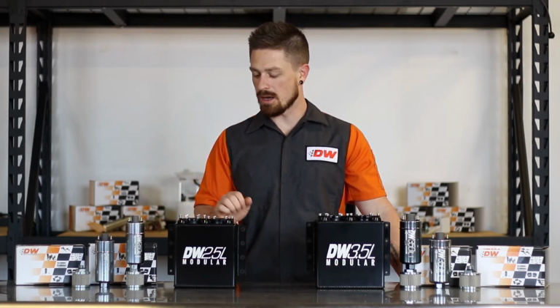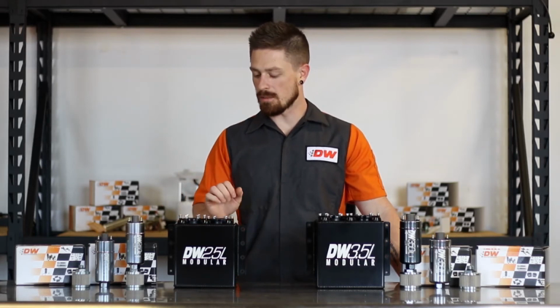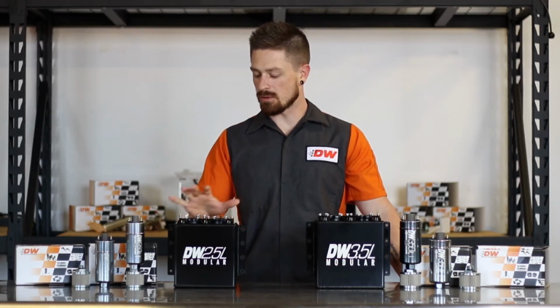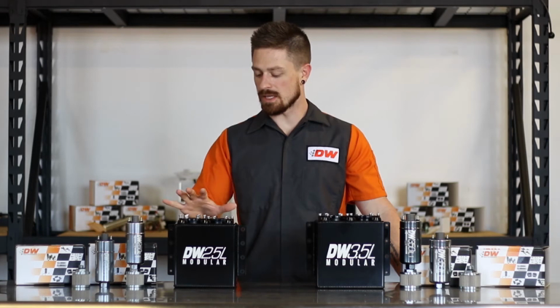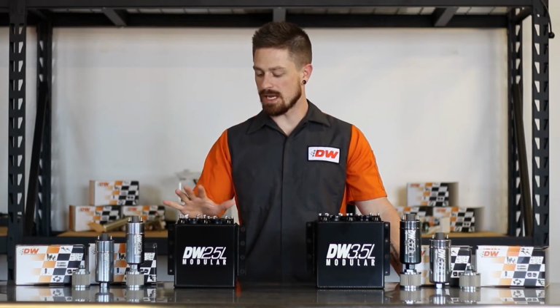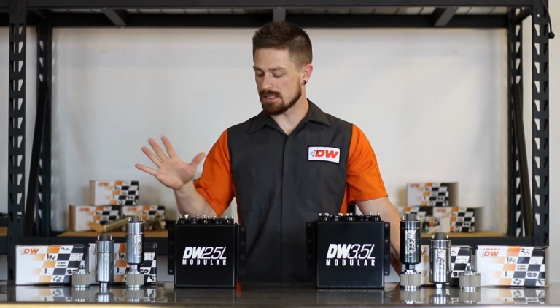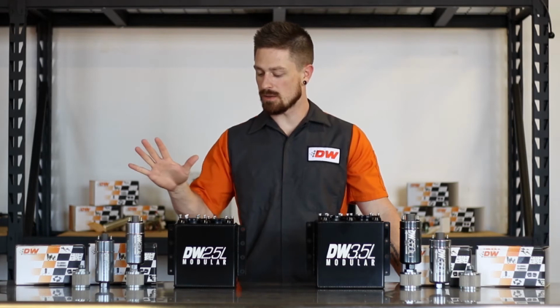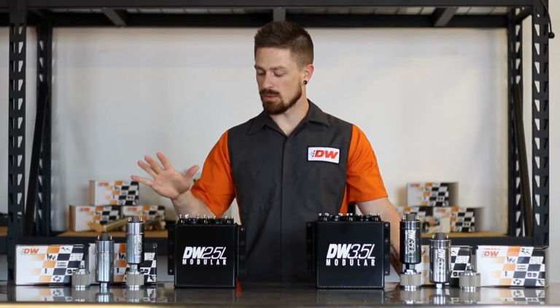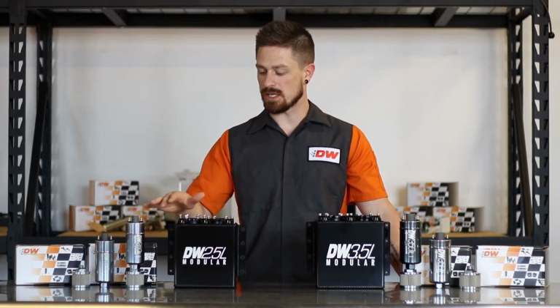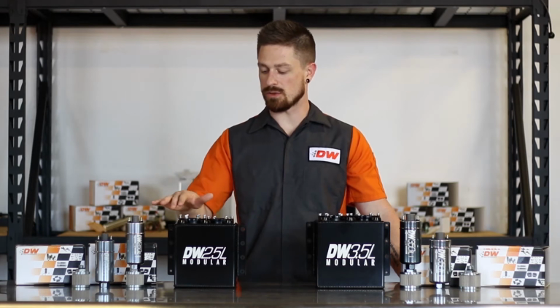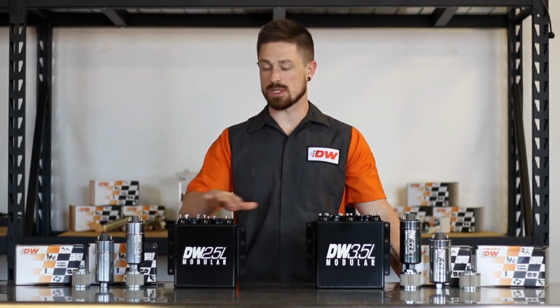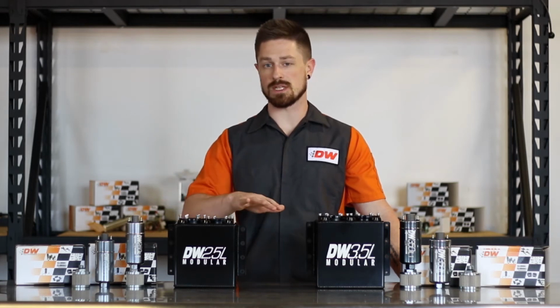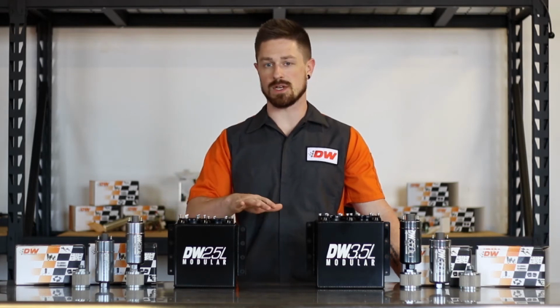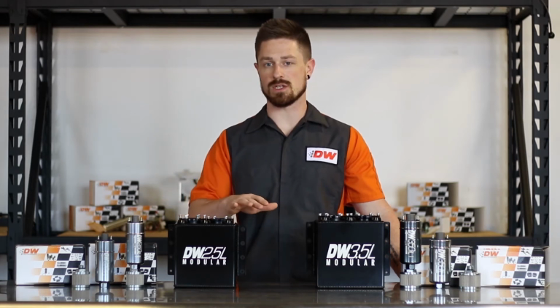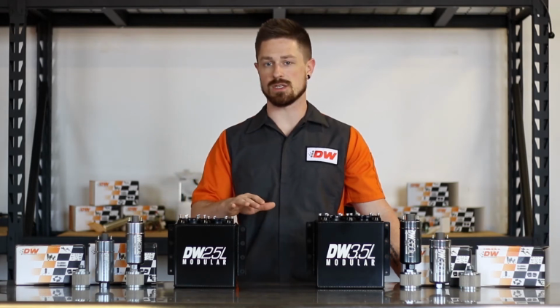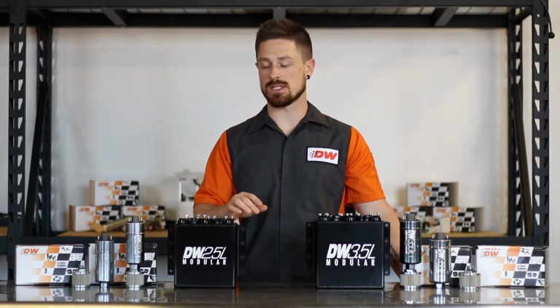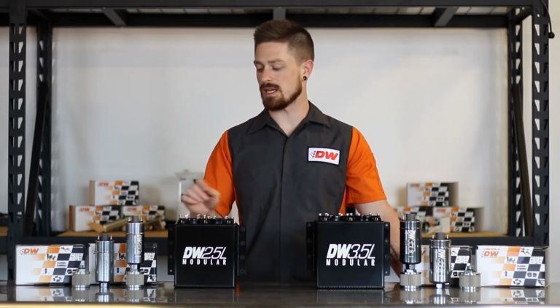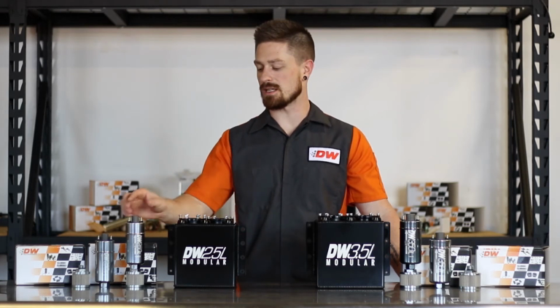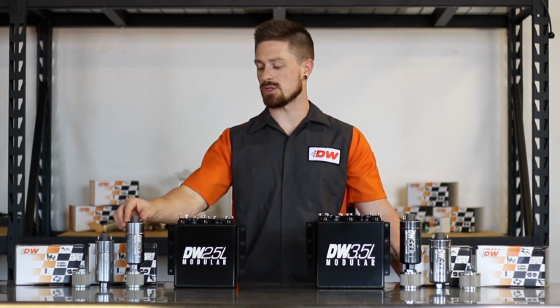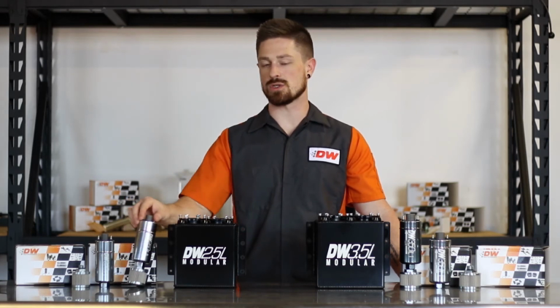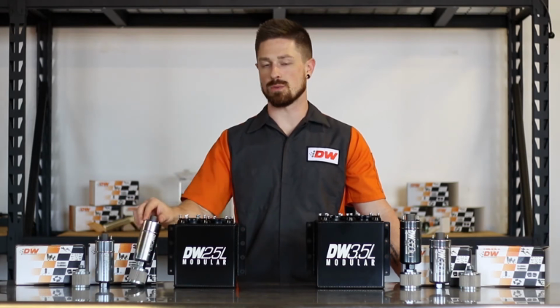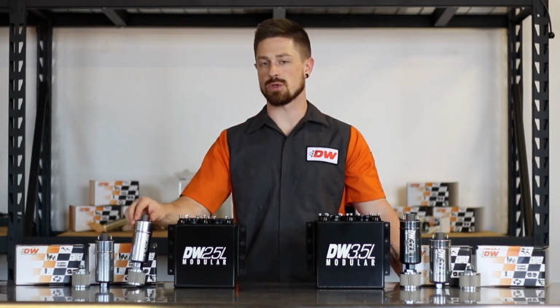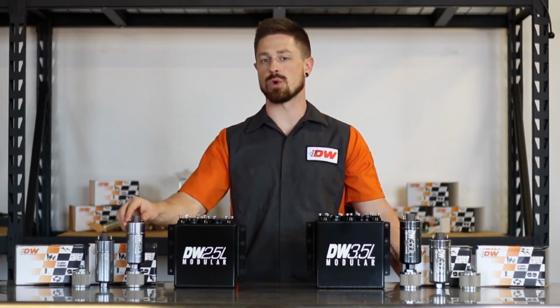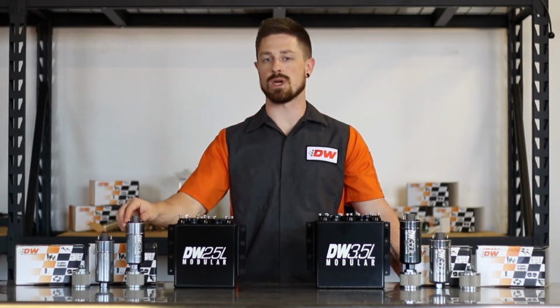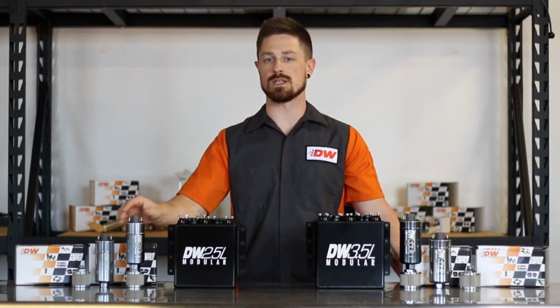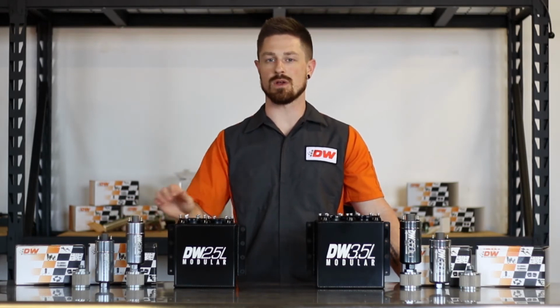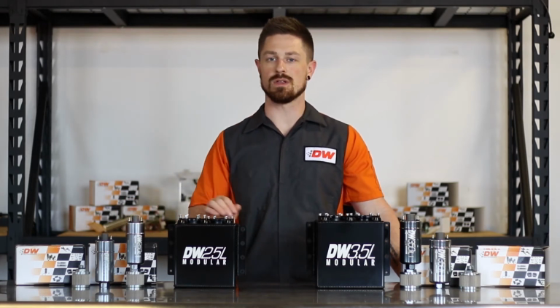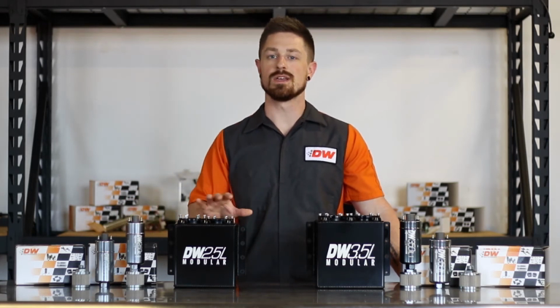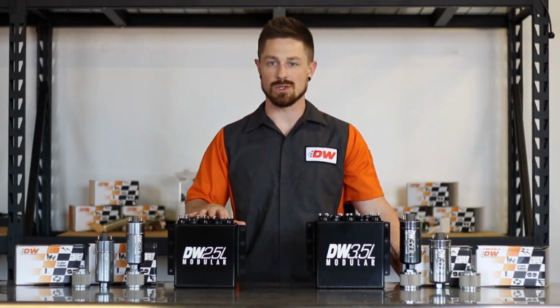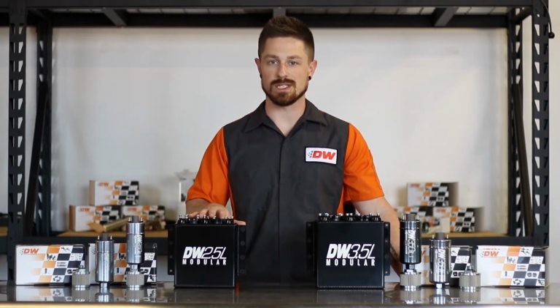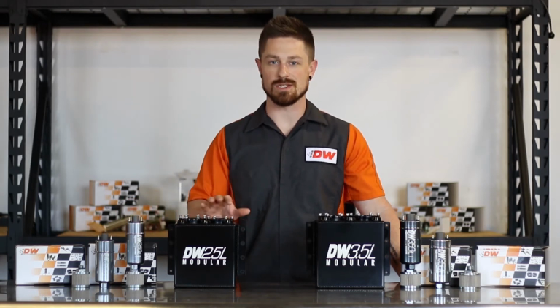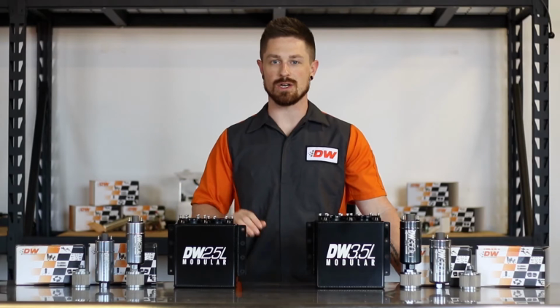Other than that, we'll take you through the specifications of the tank and then bring you through a quick install, so let's get started.